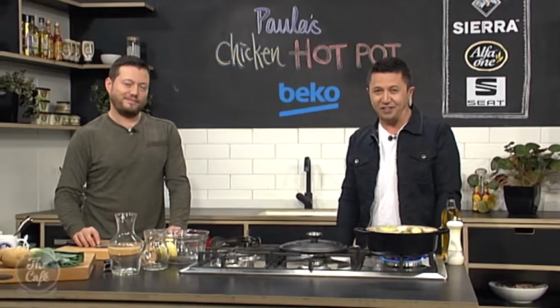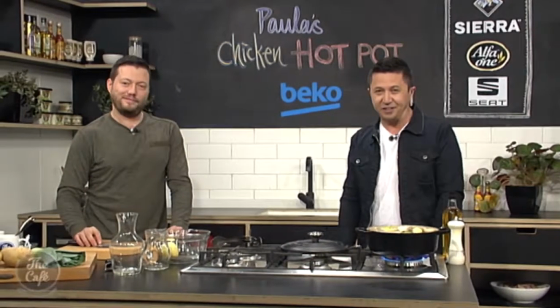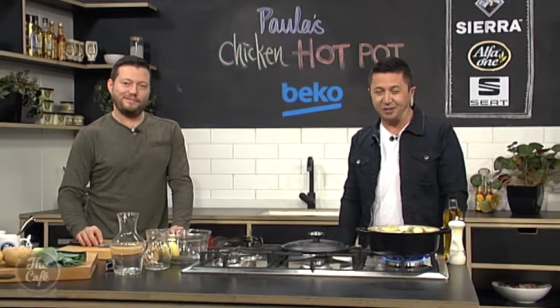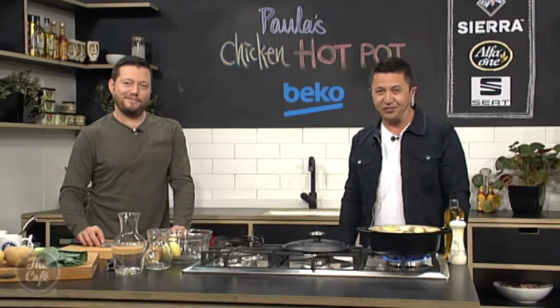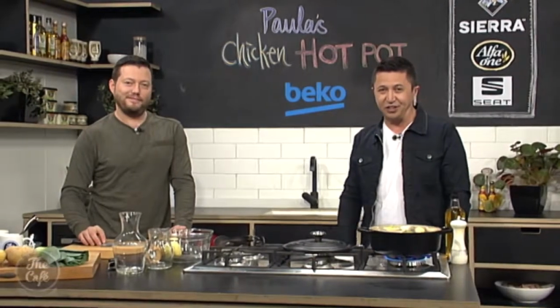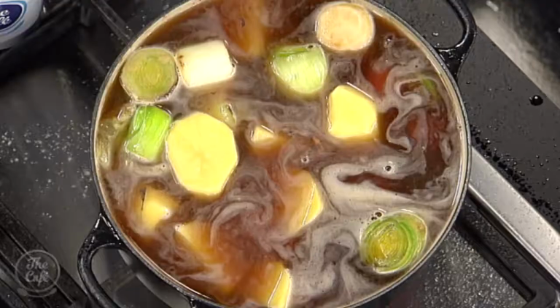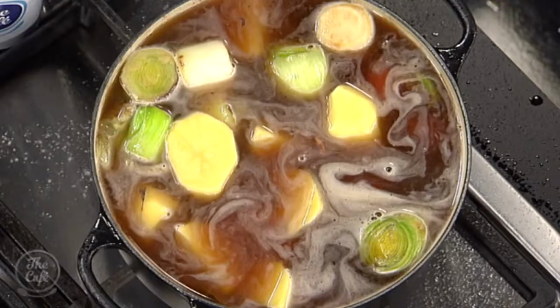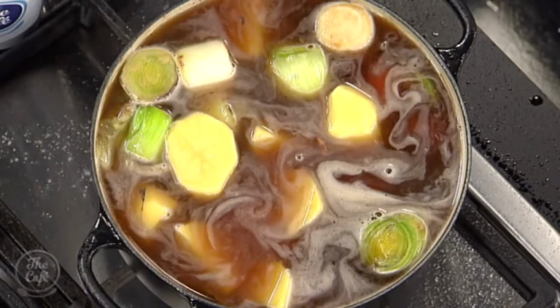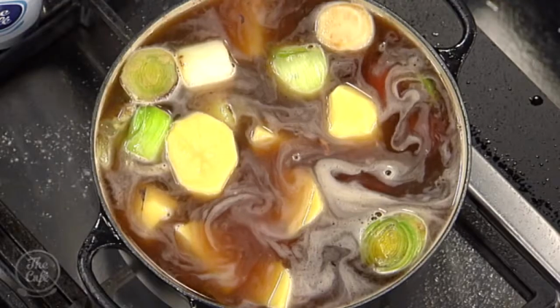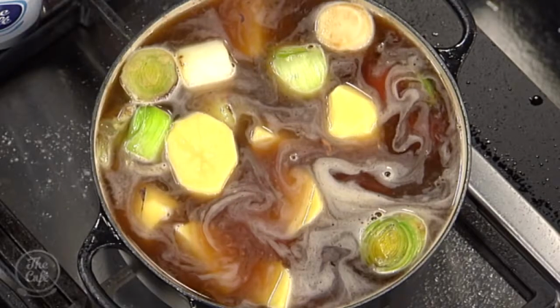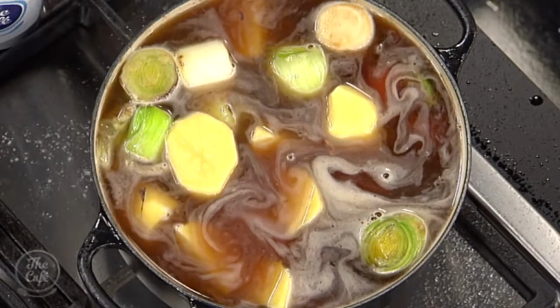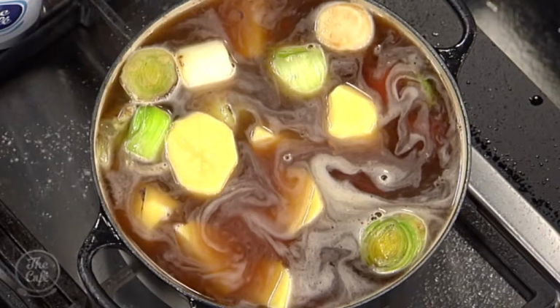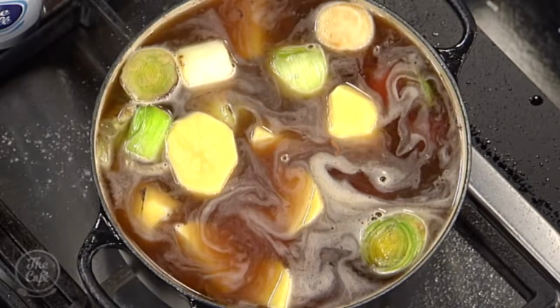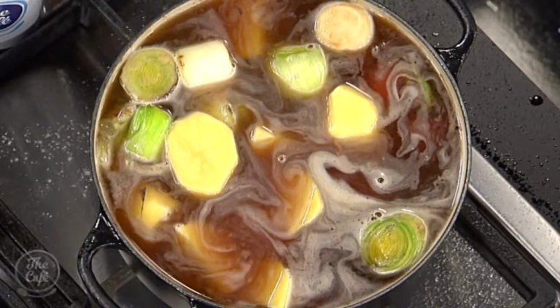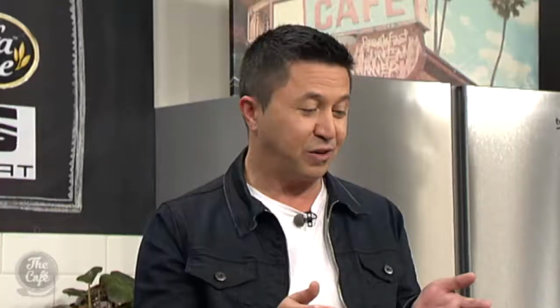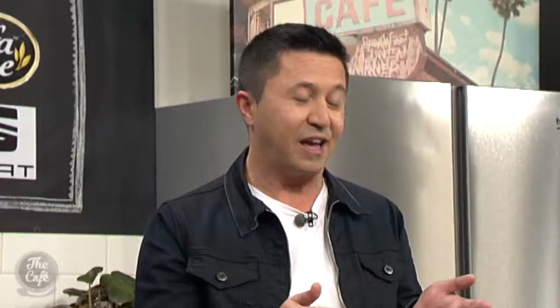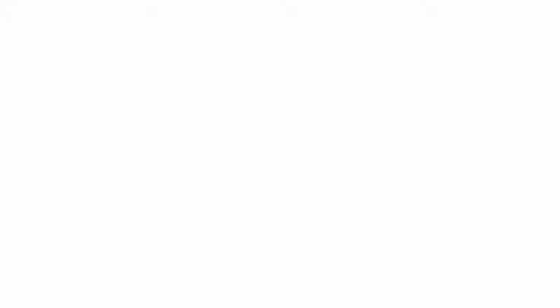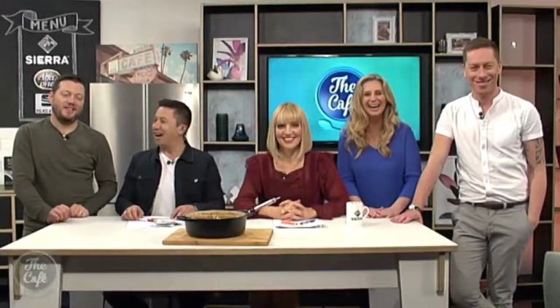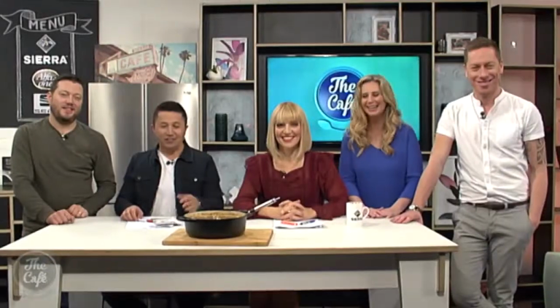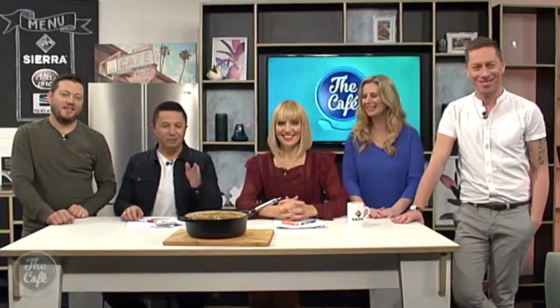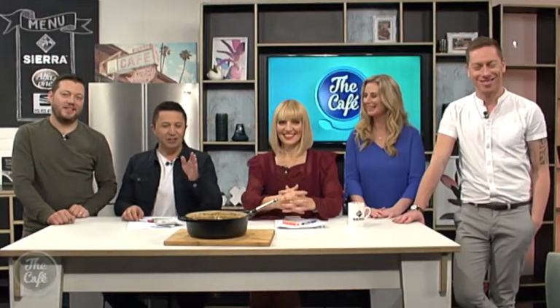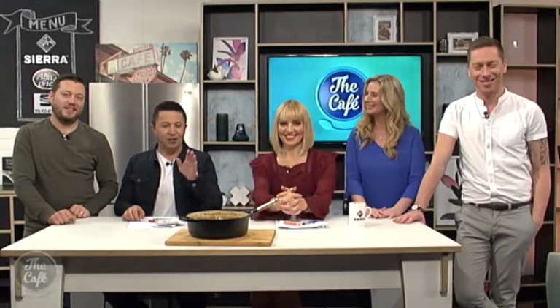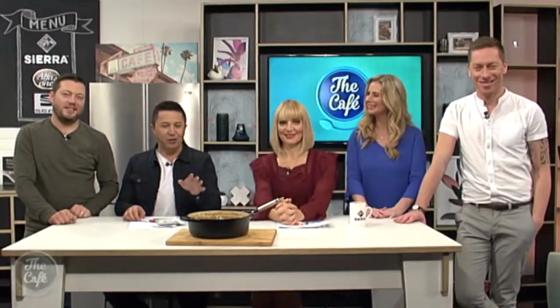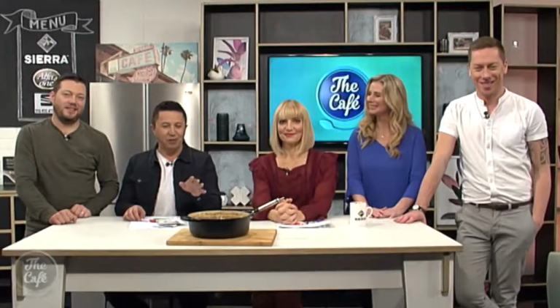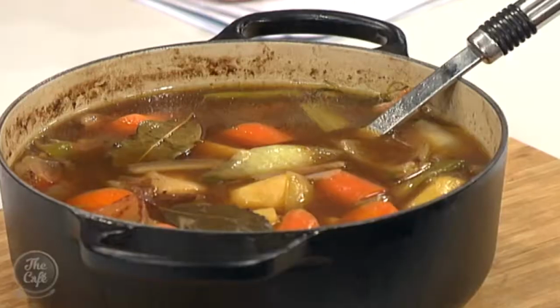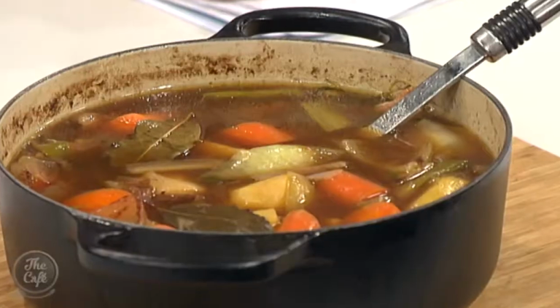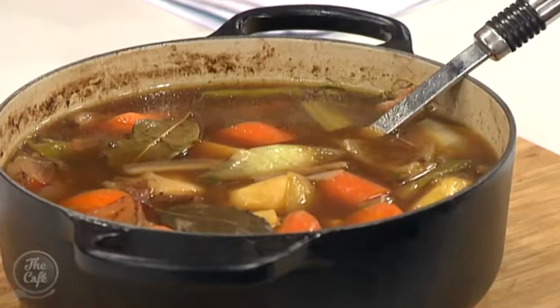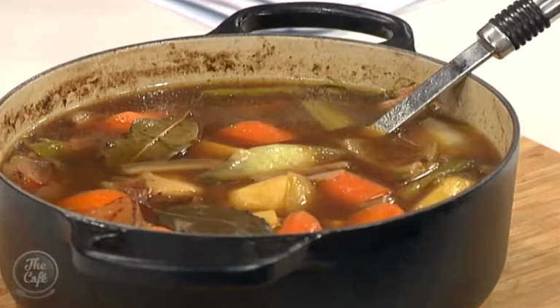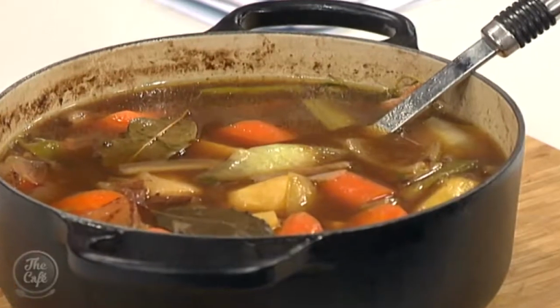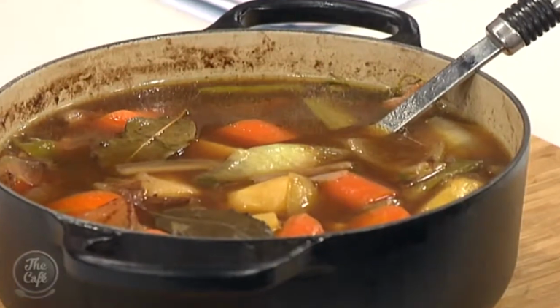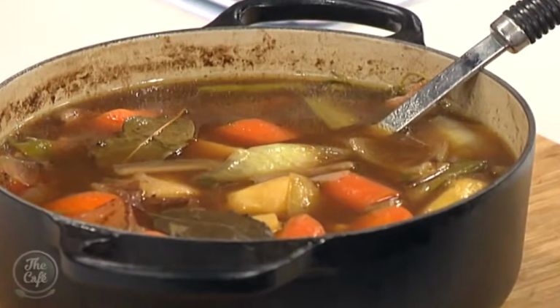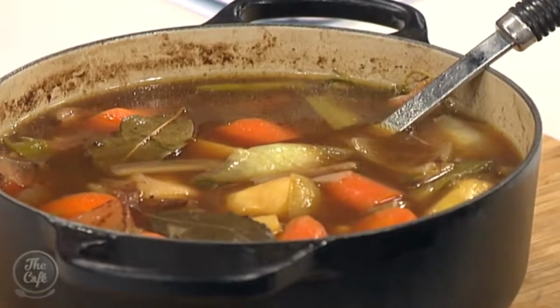This is going to be sensational — all in one pot, which we love. Mark, this smells incredible, can't wait to taste it.